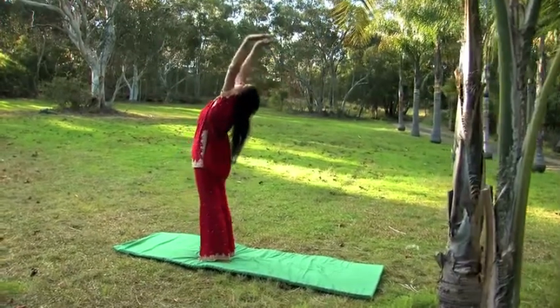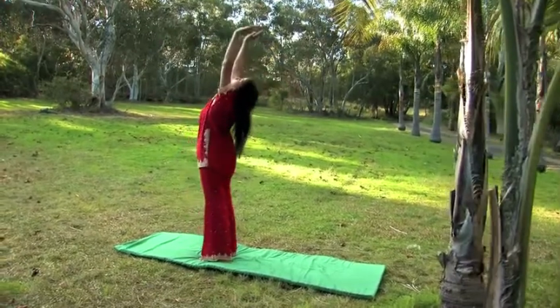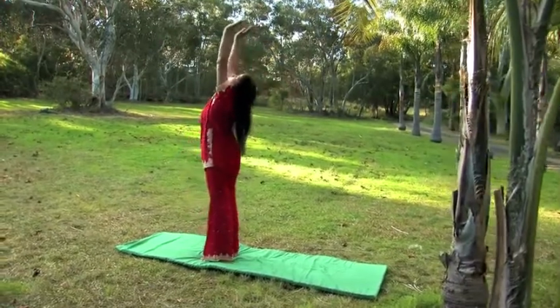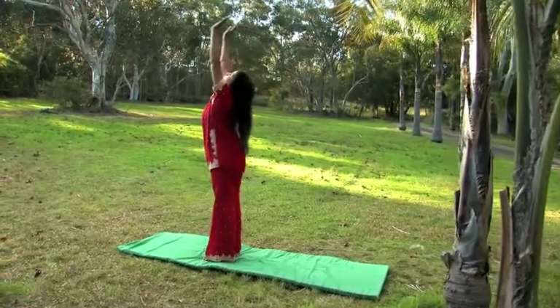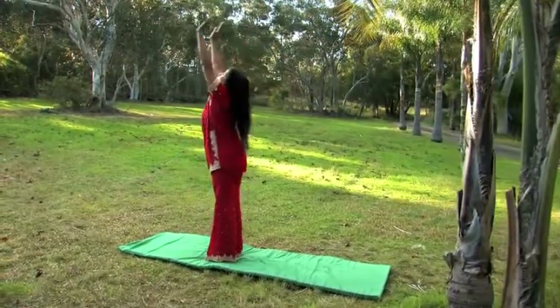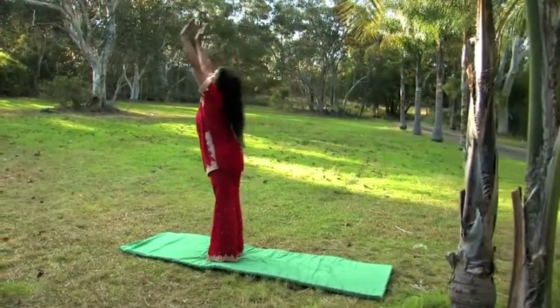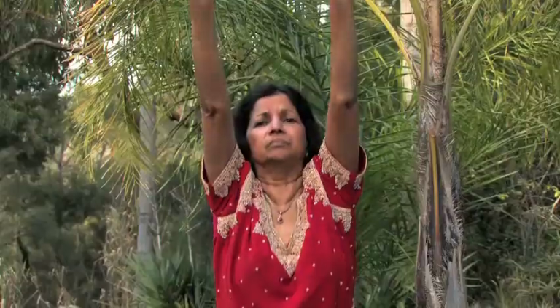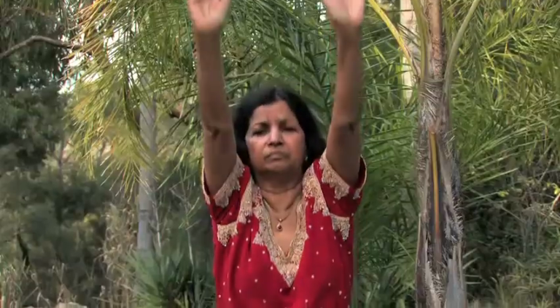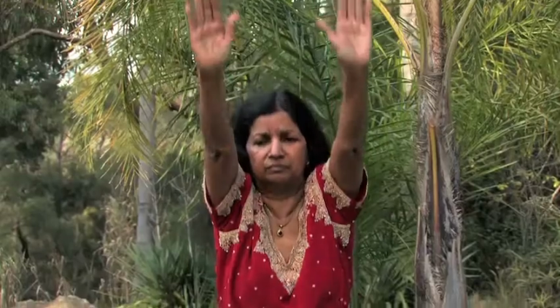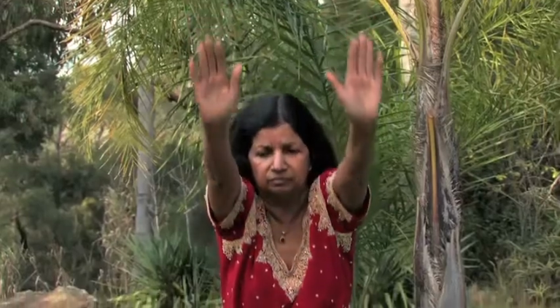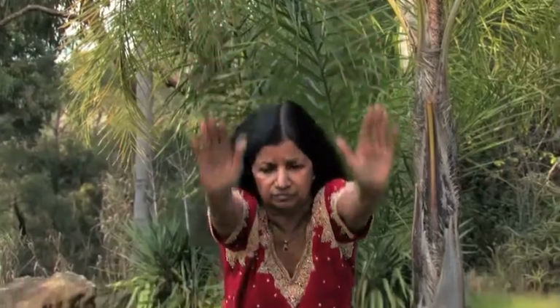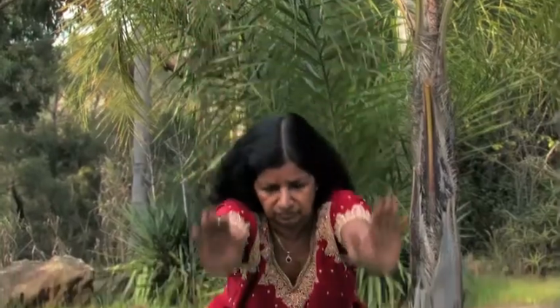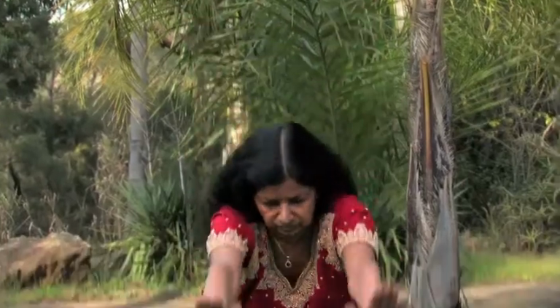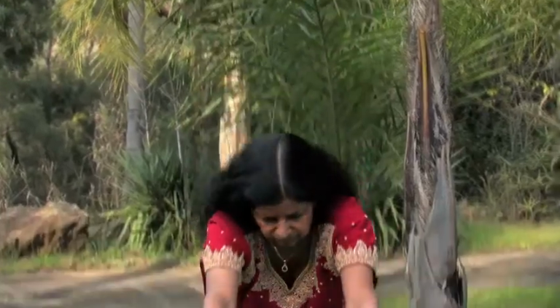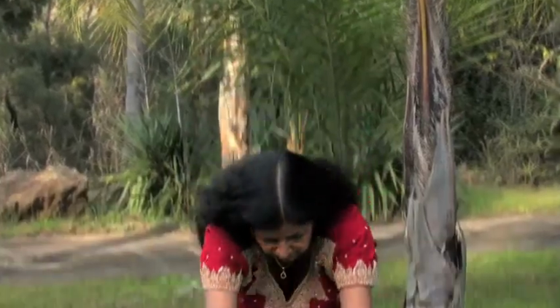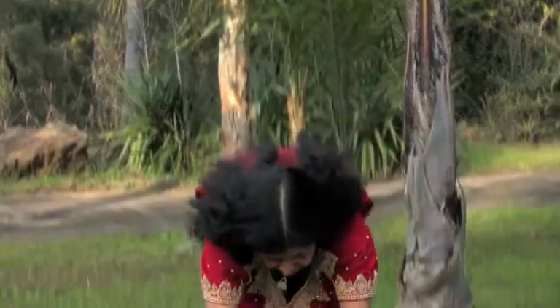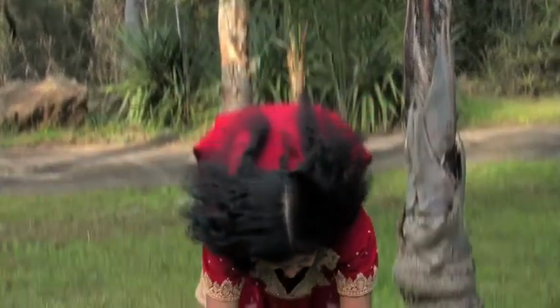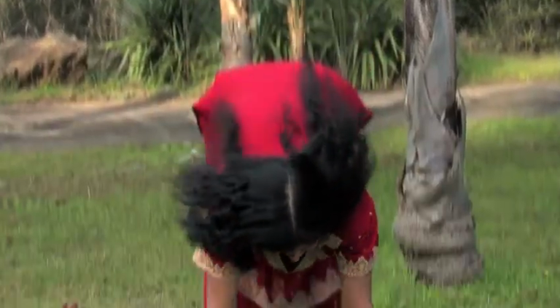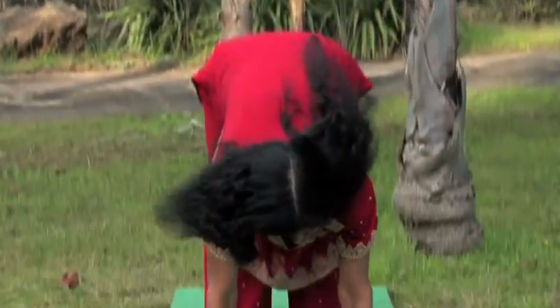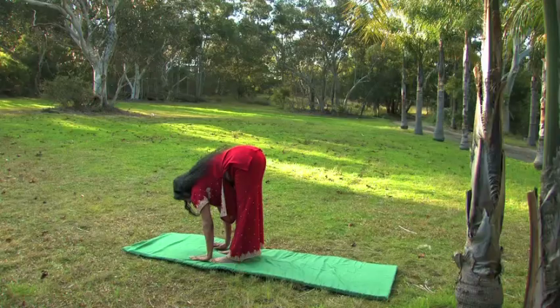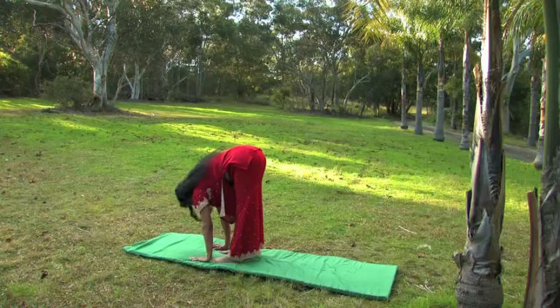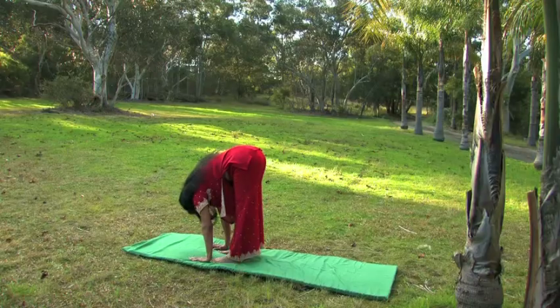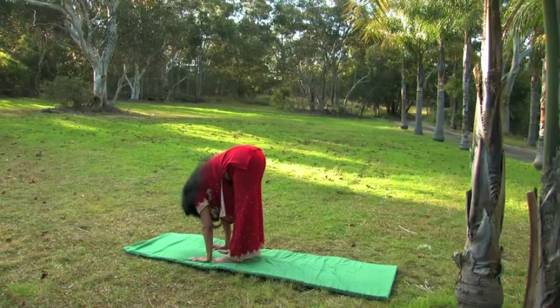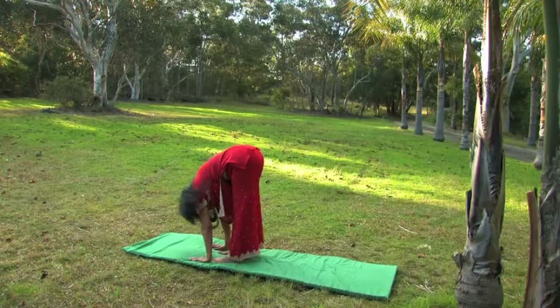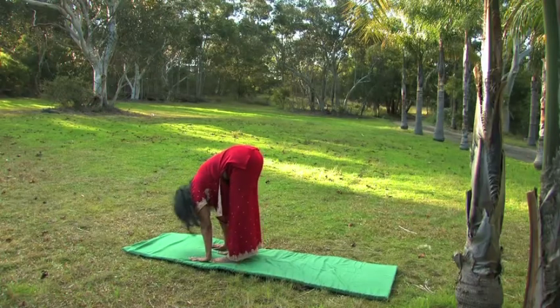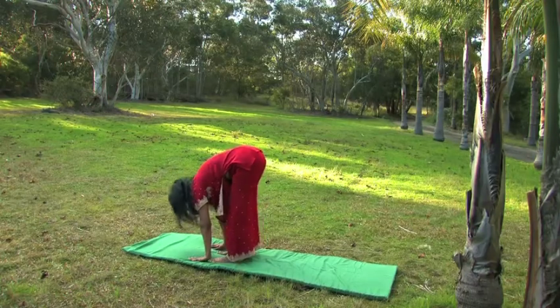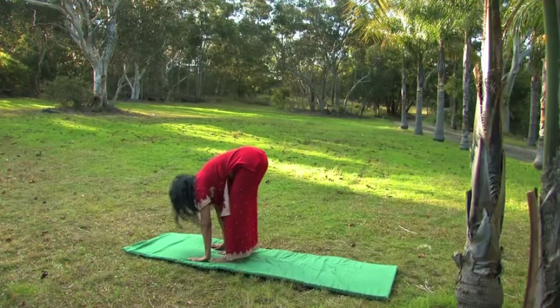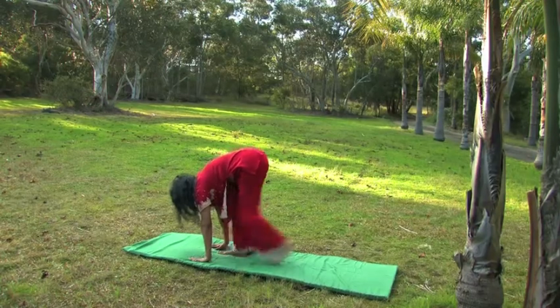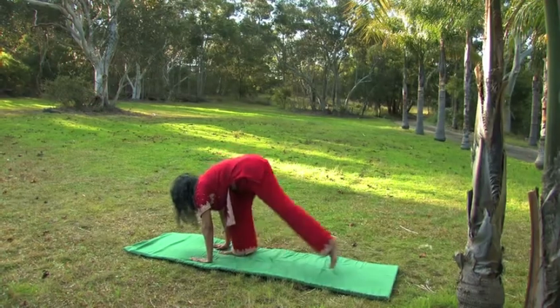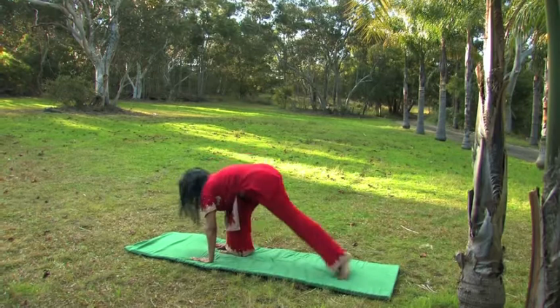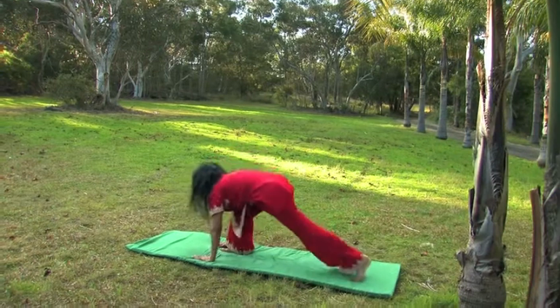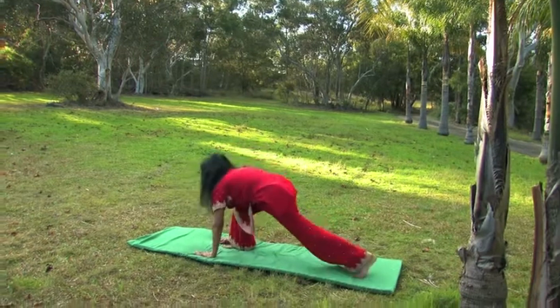Breathing out, bend forward from the waist. Place your hands down towards the floor, either side of your feet, pressing your palms to the ground.